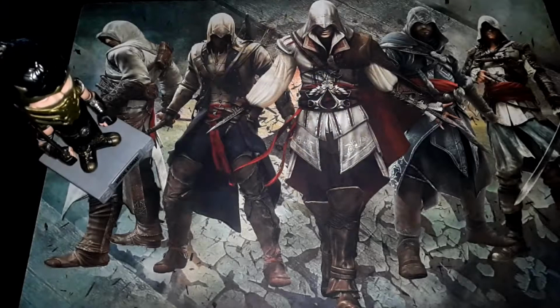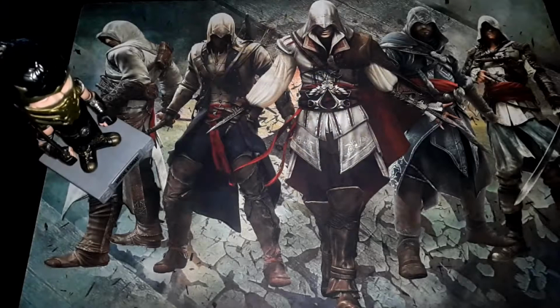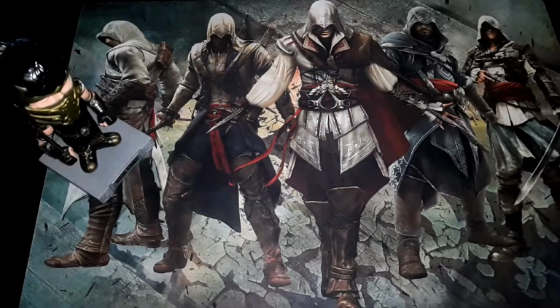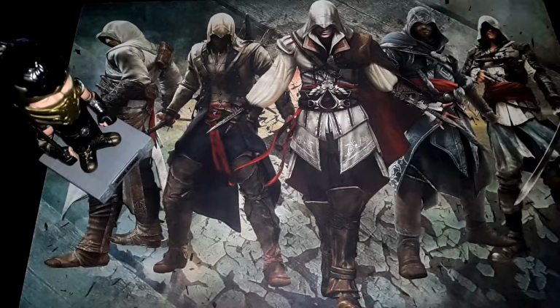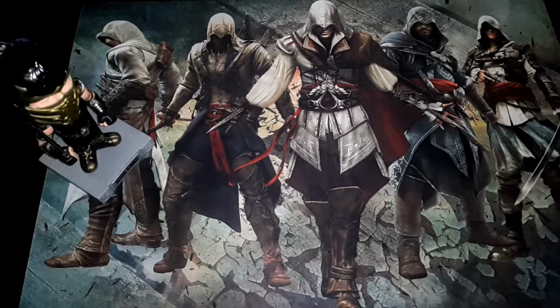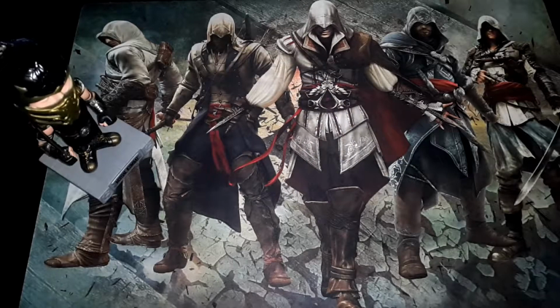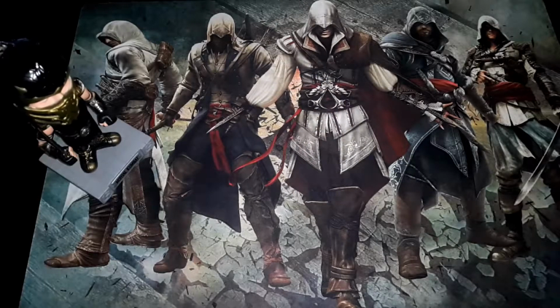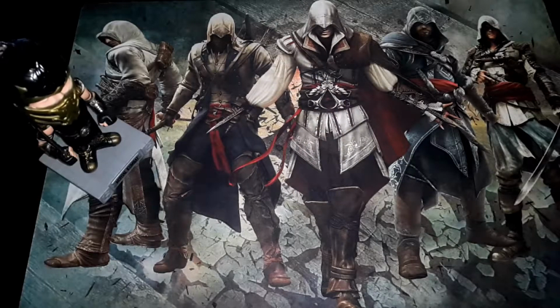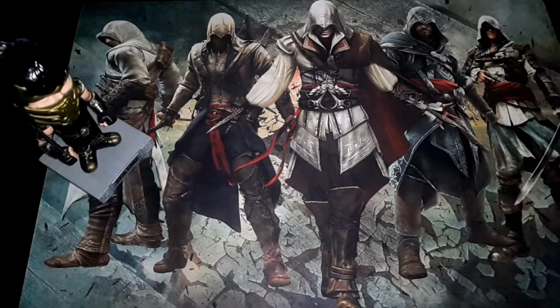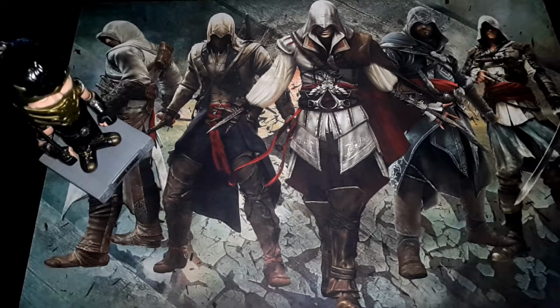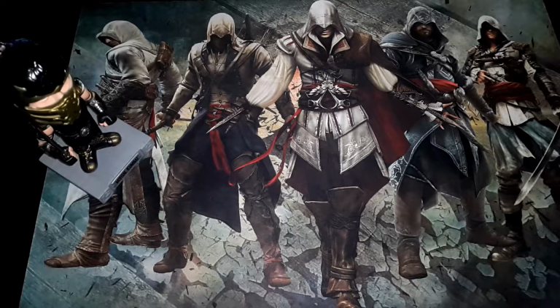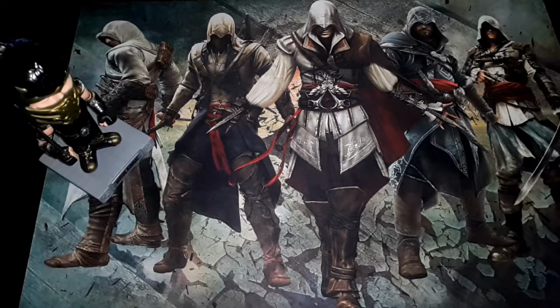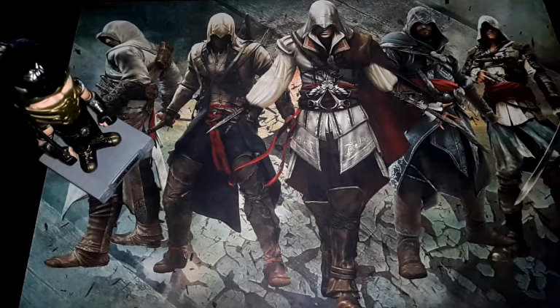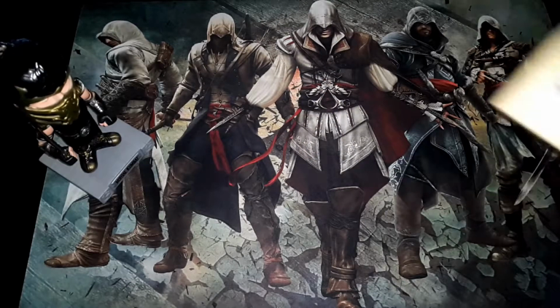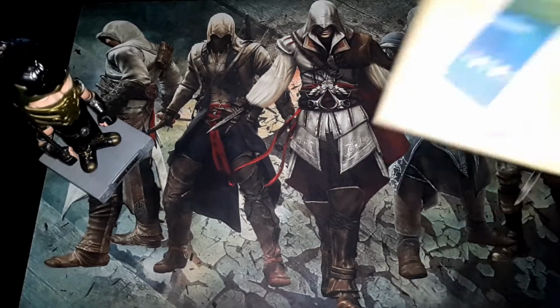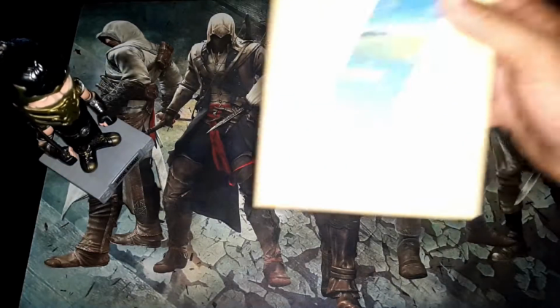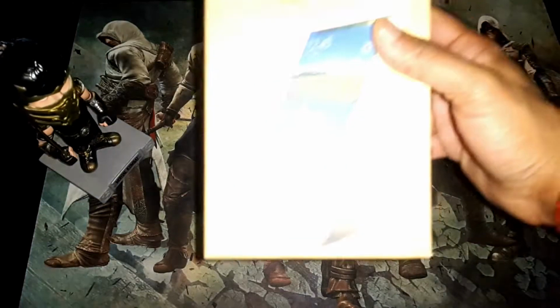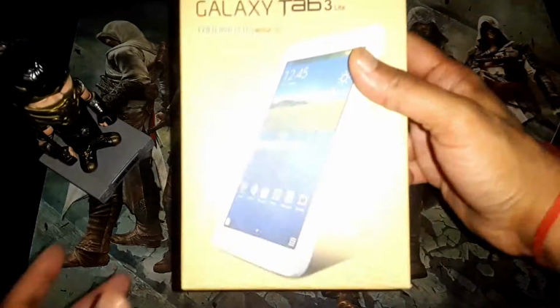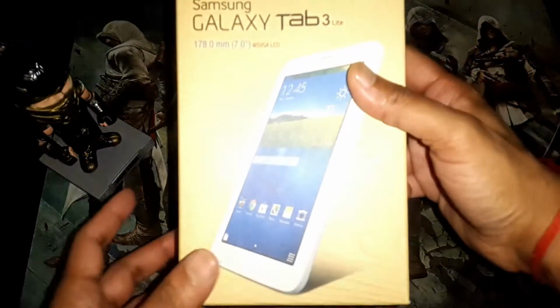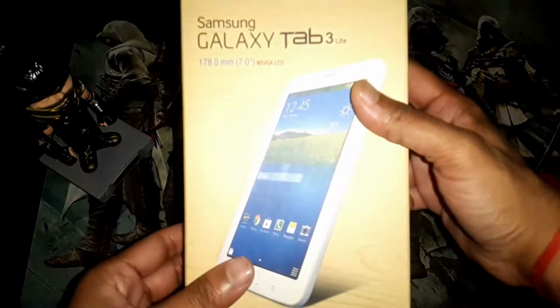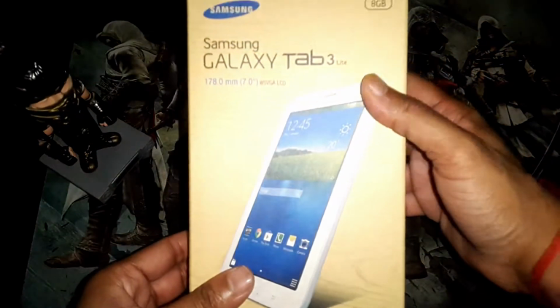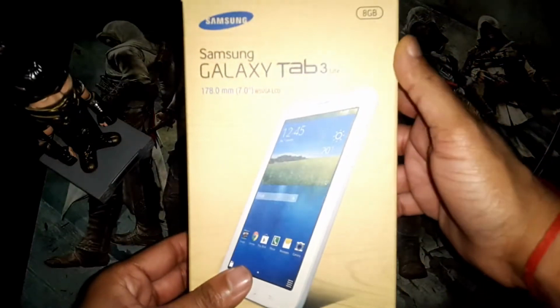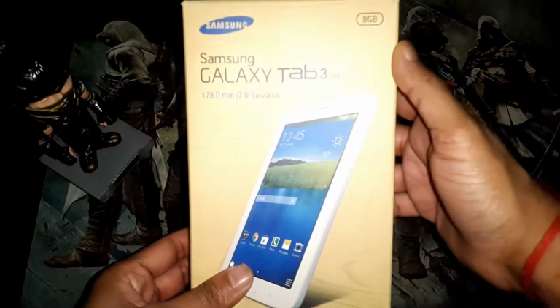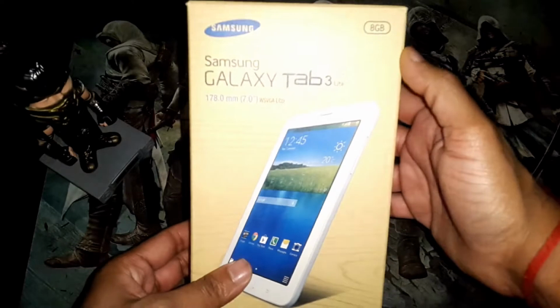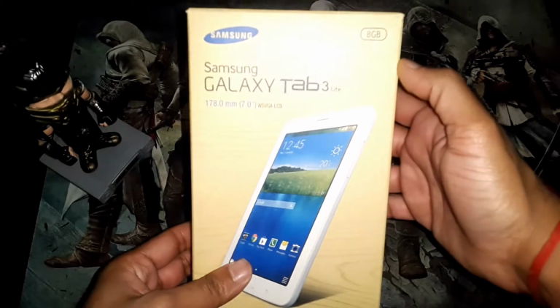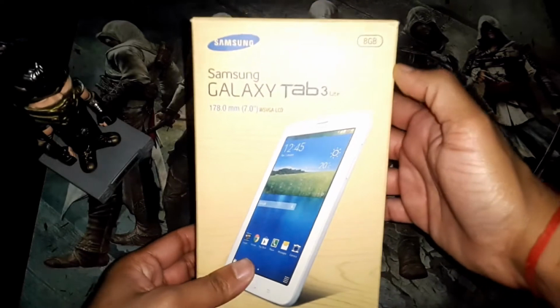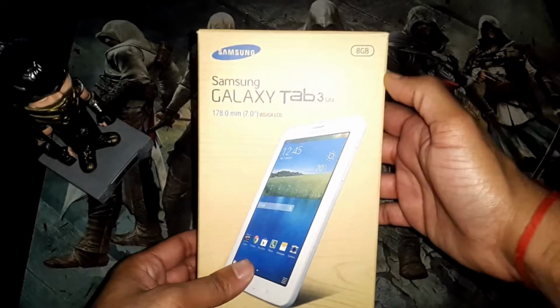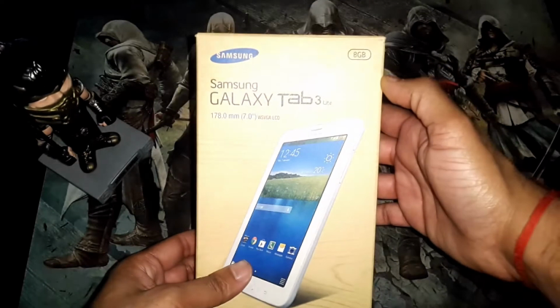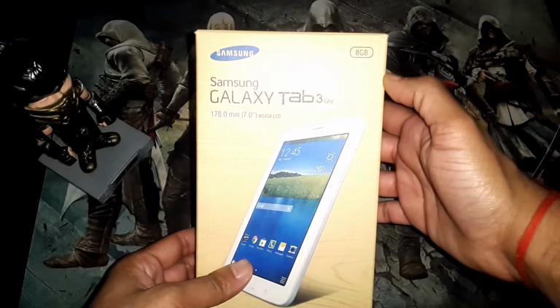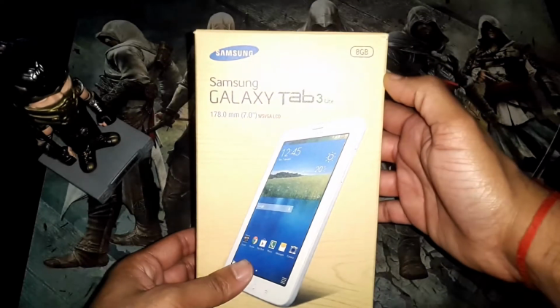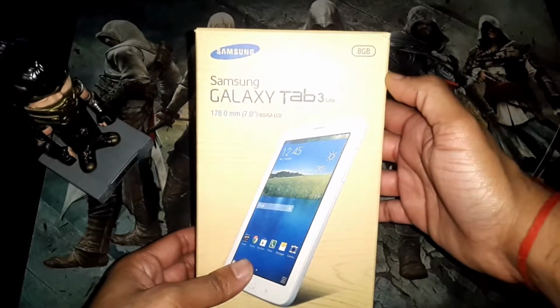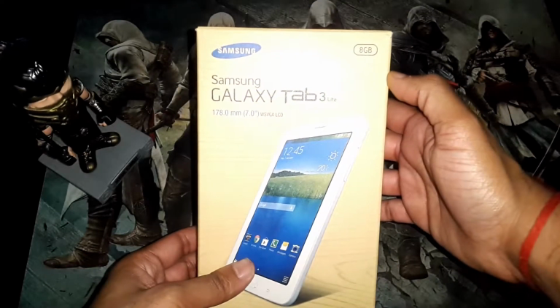Hey guys, welcome to Tech Chef. I'm TJ and this is my unboxing of the Samsung Tab 3 Lite.